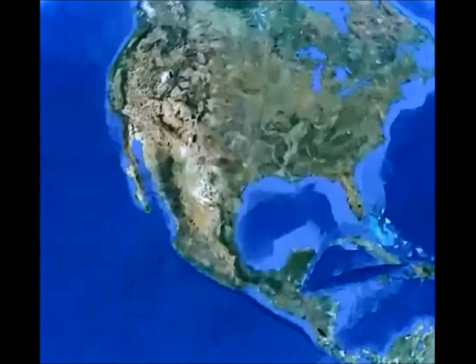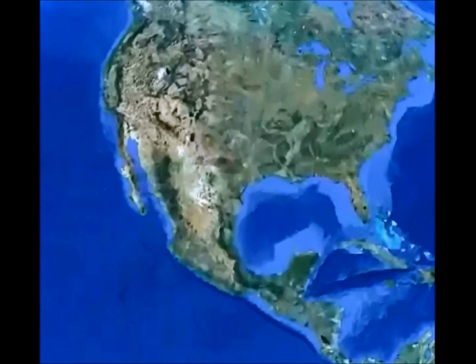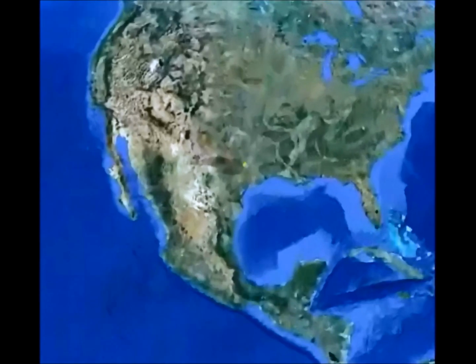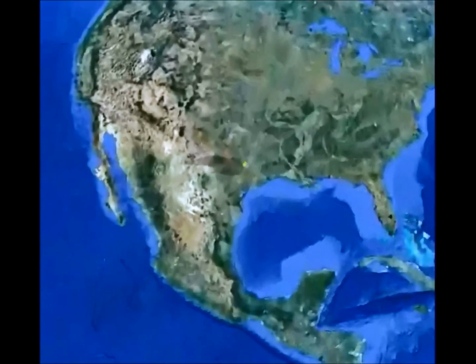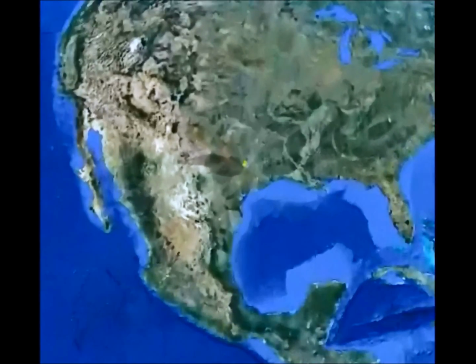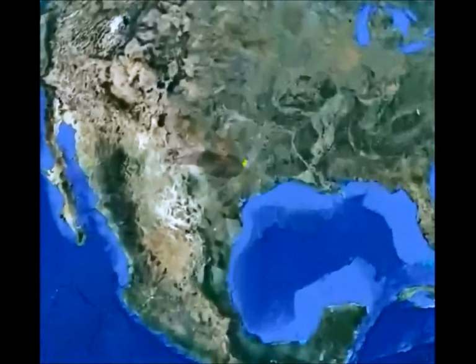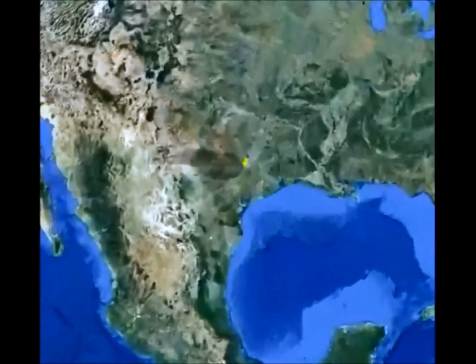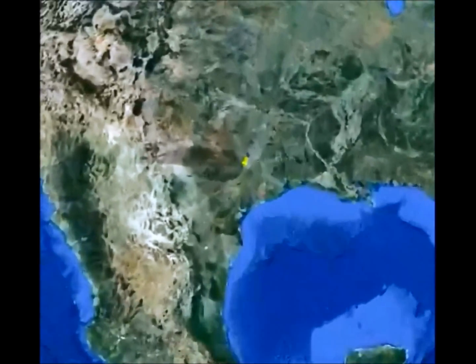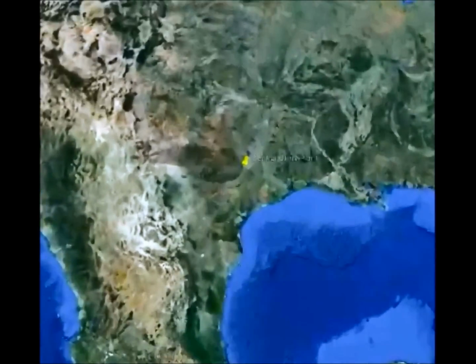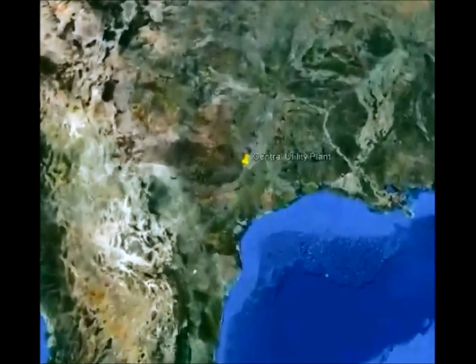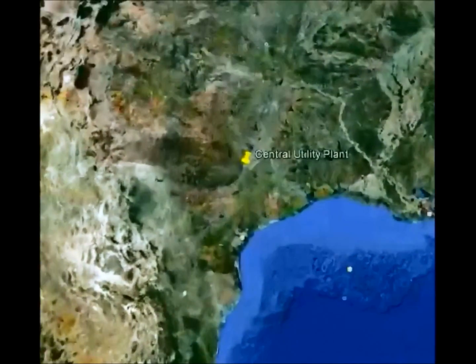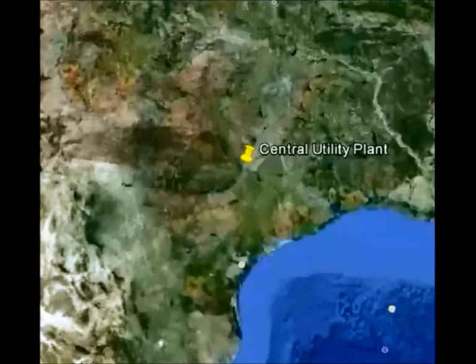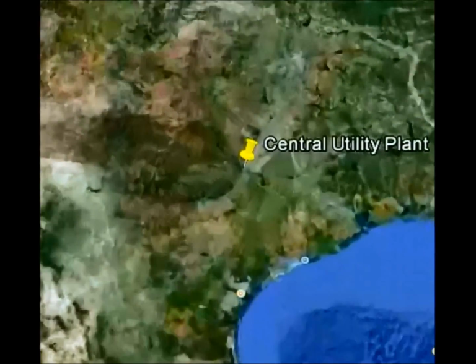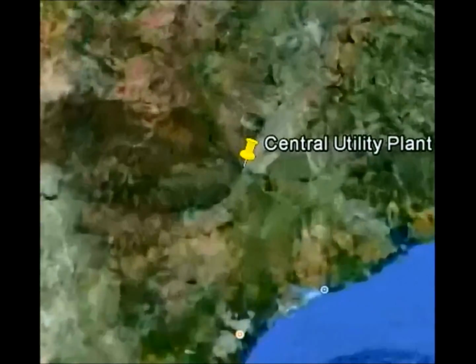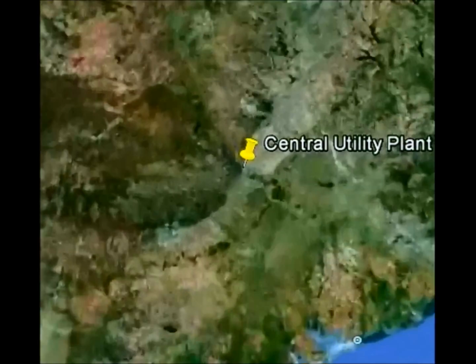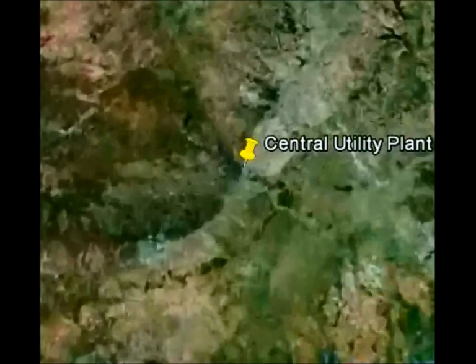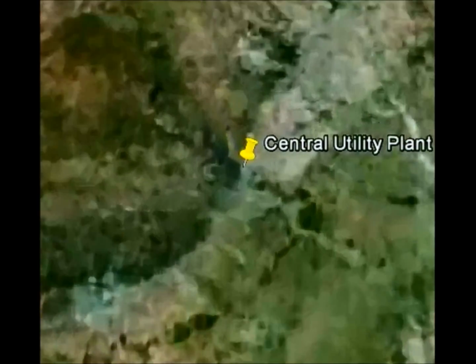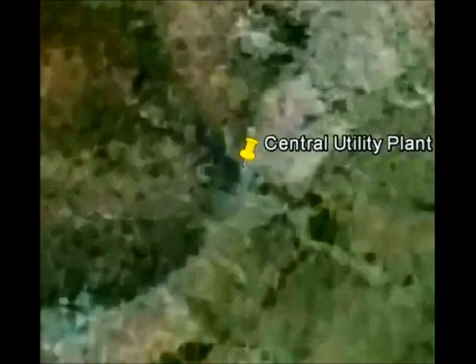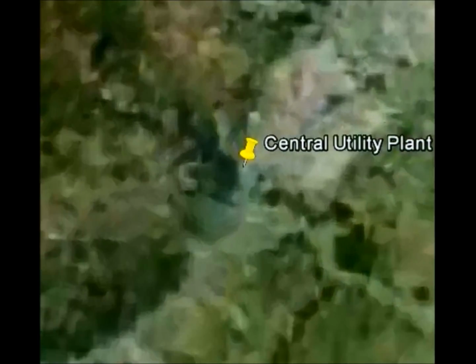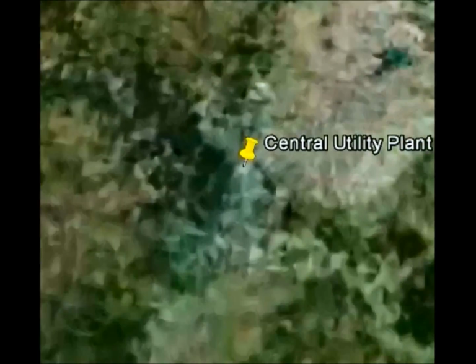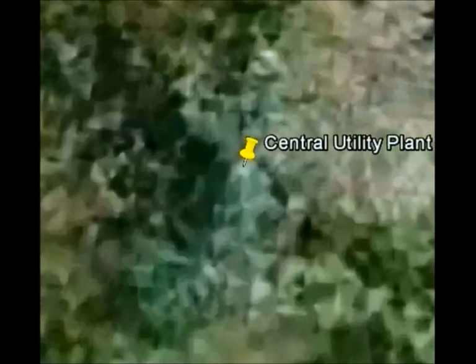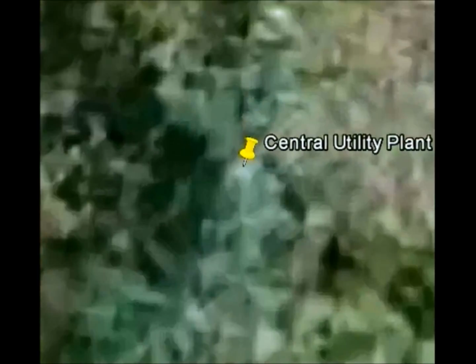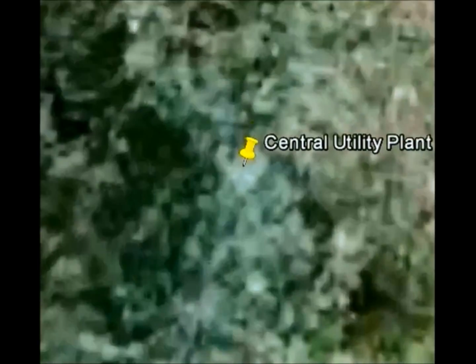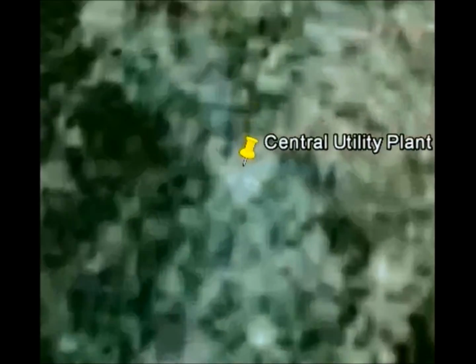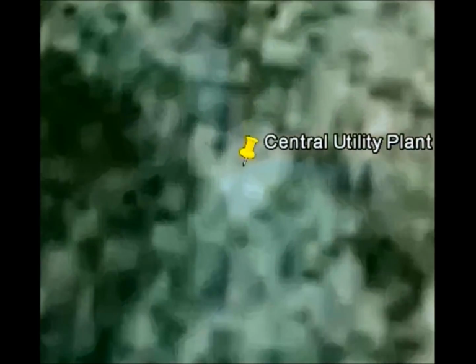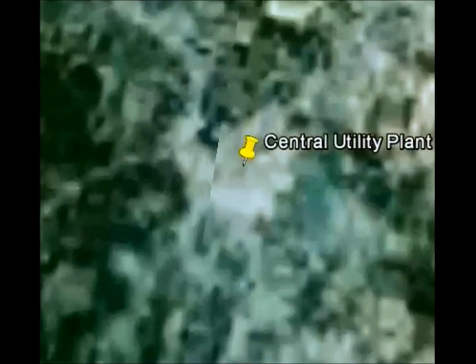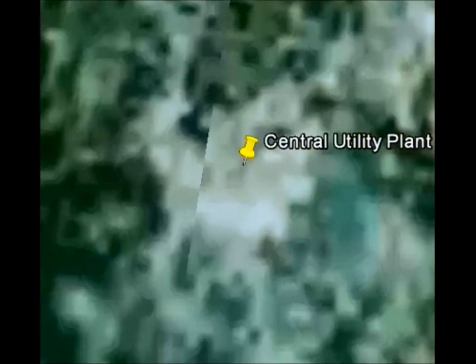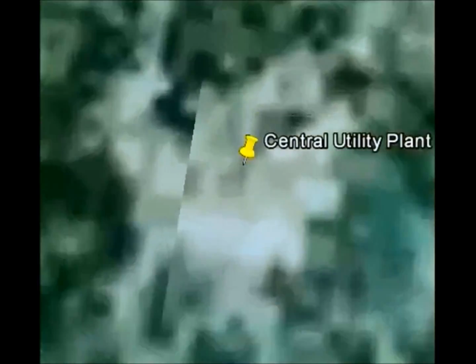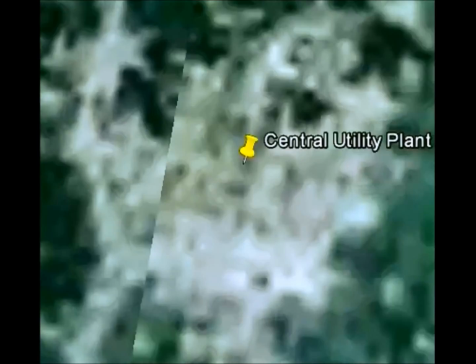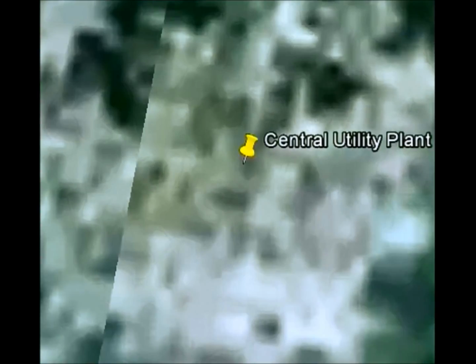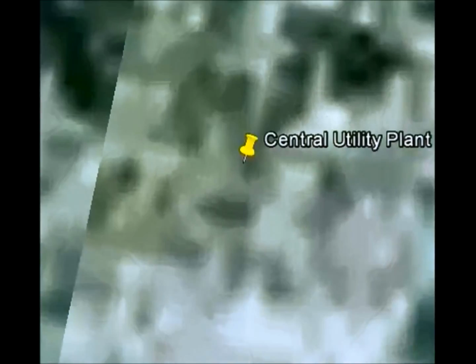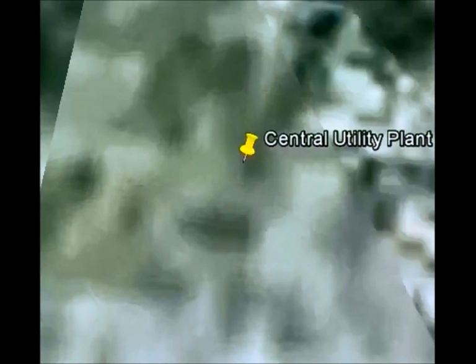The project is located on JJ Pickle Research Campus, University of Texas in Austin.